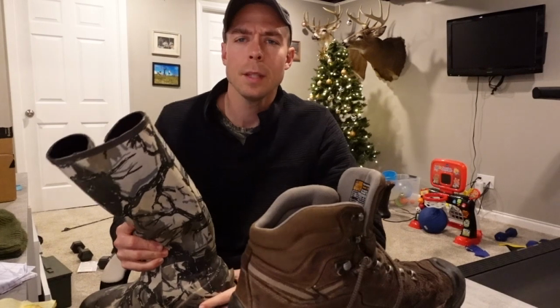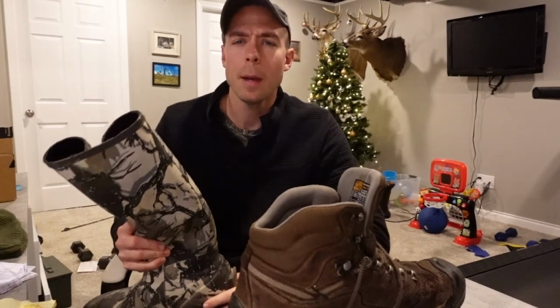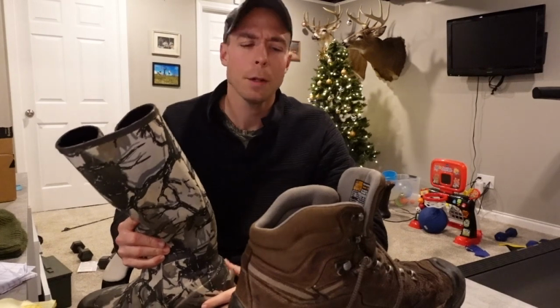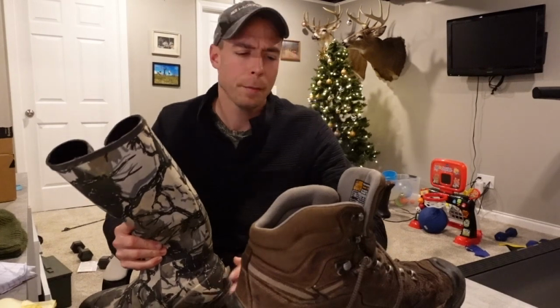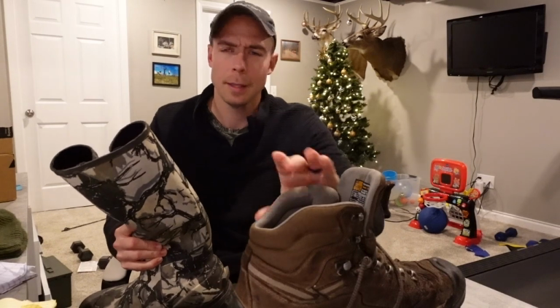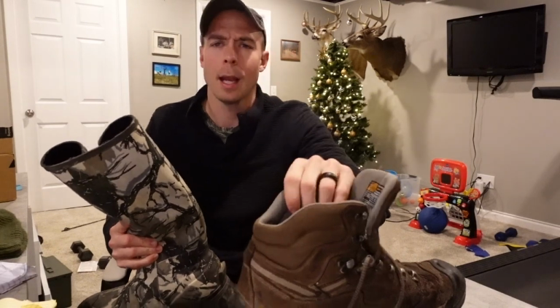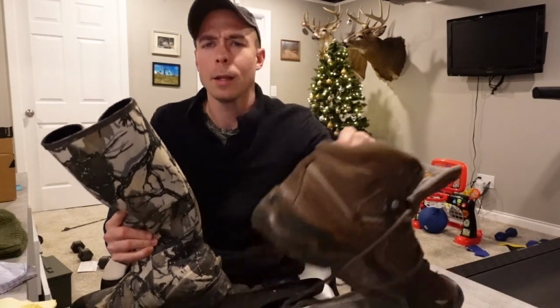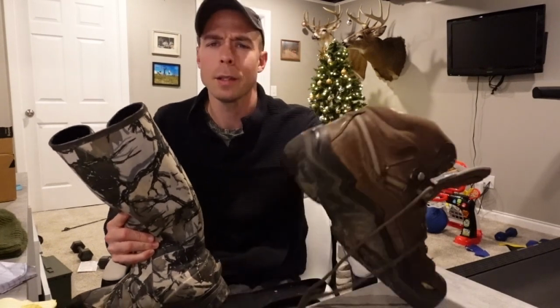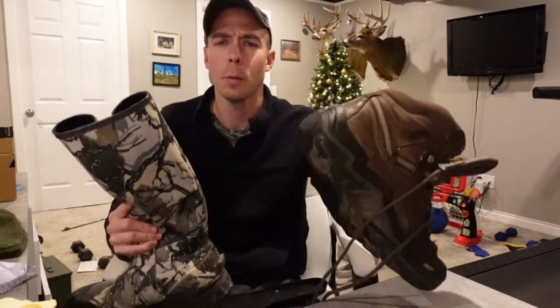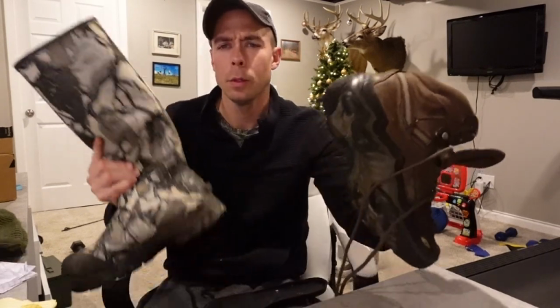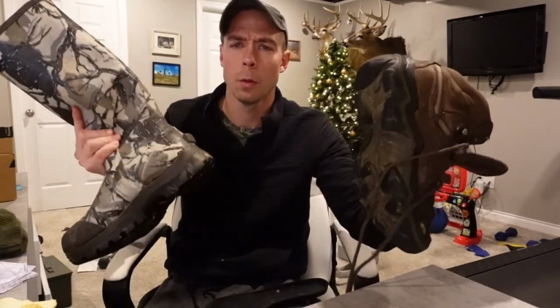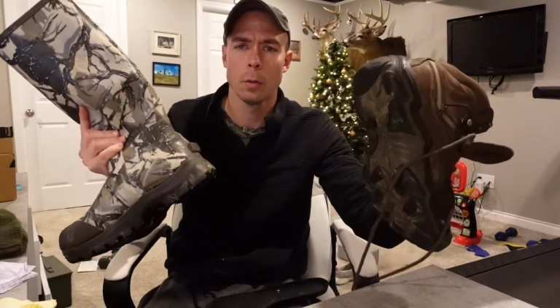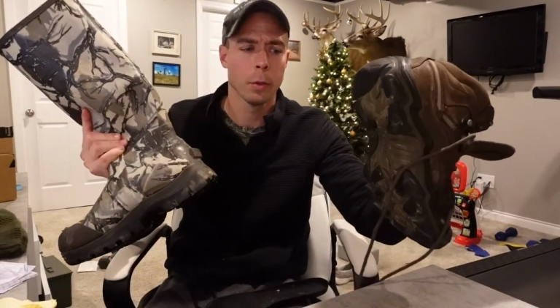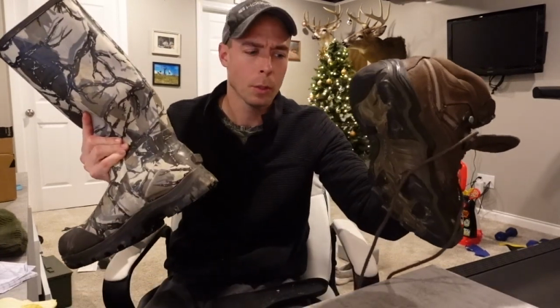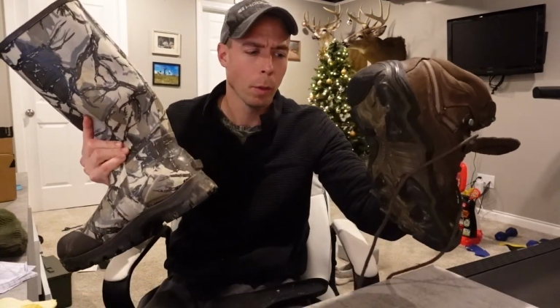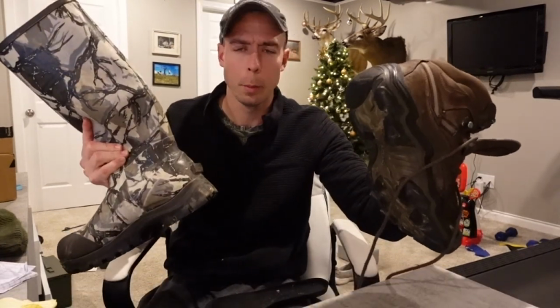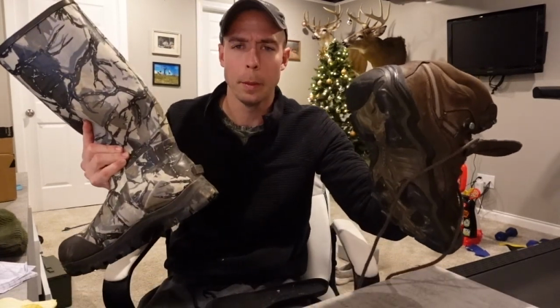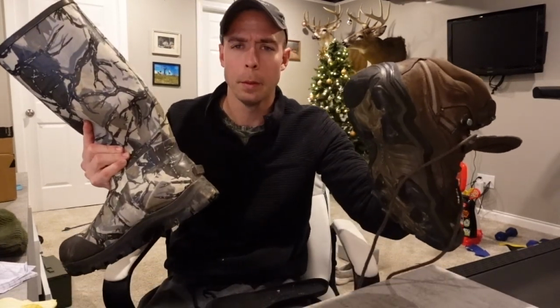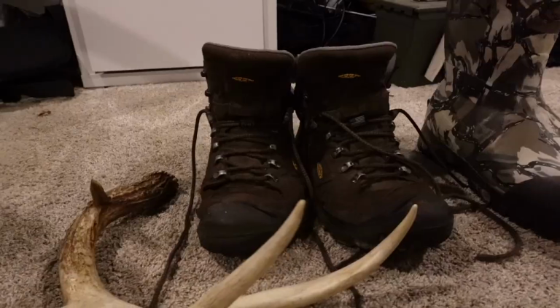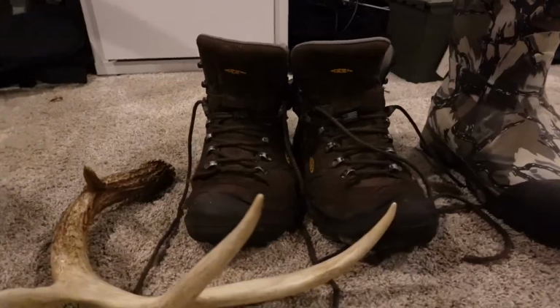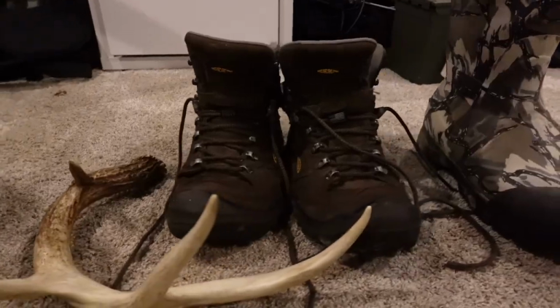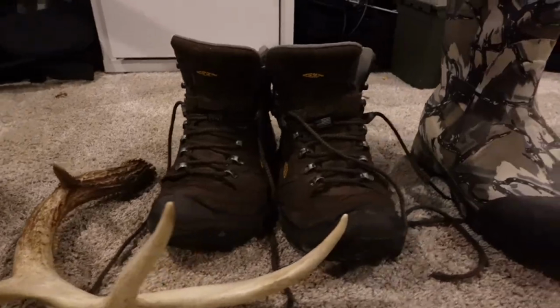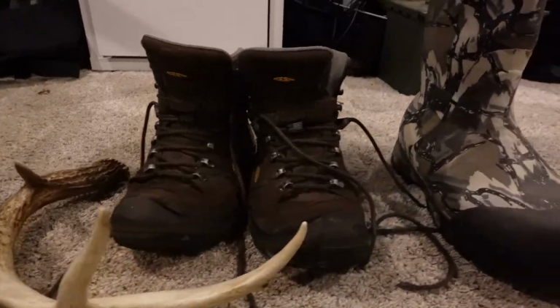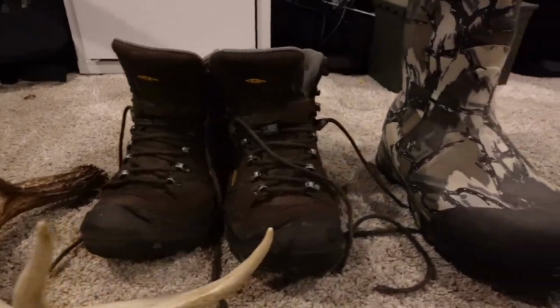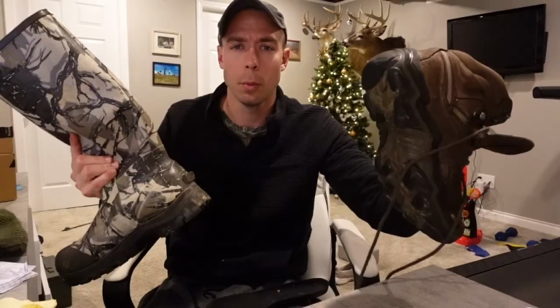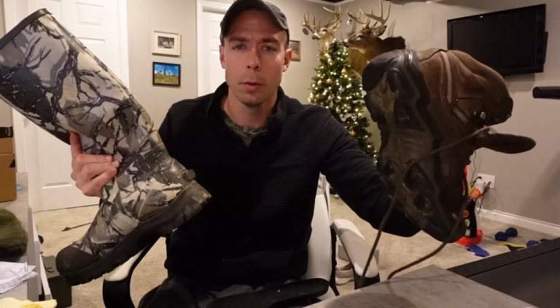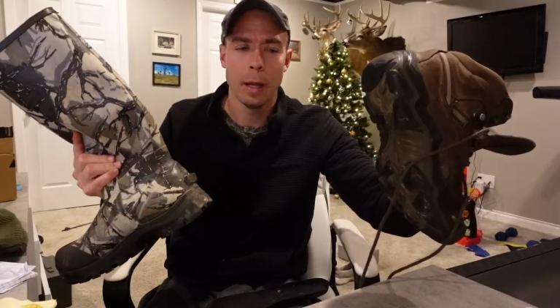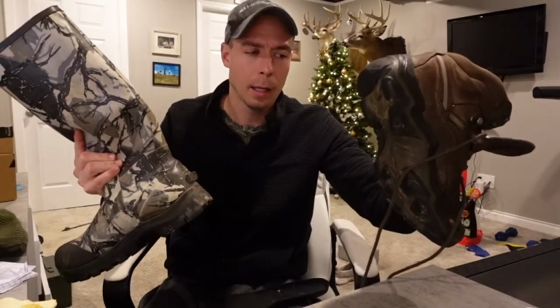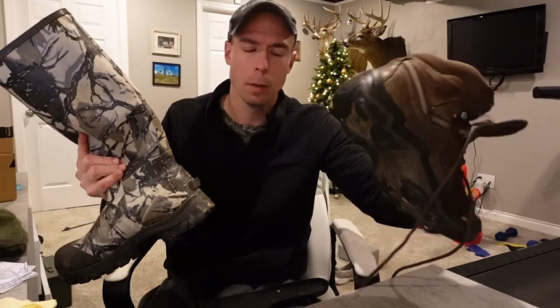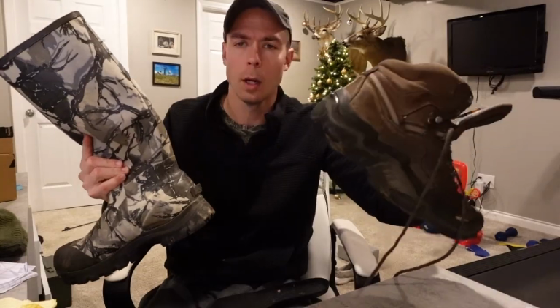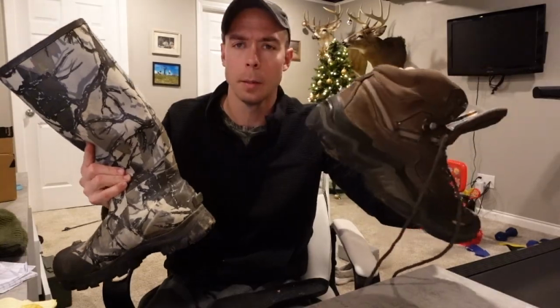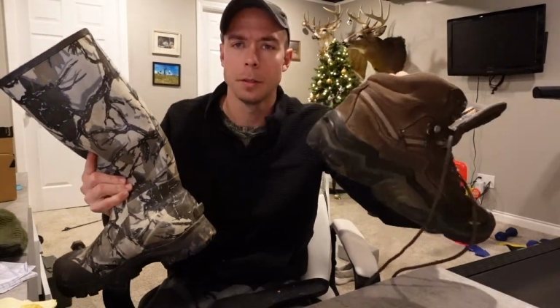It doesn't matter if it's a hiker style boot or a traditional rubber boot, this tip can actually improve any of your hunting boots.